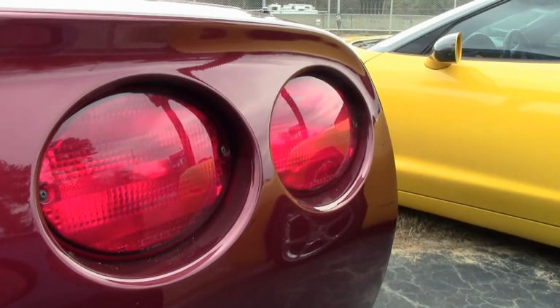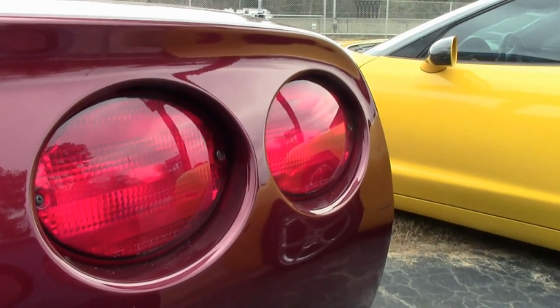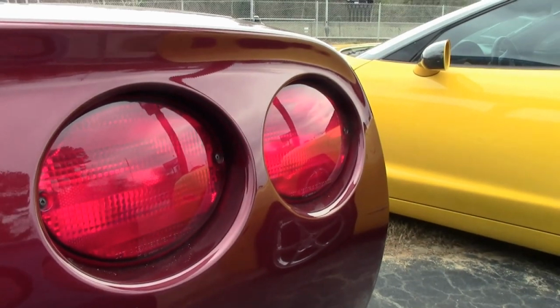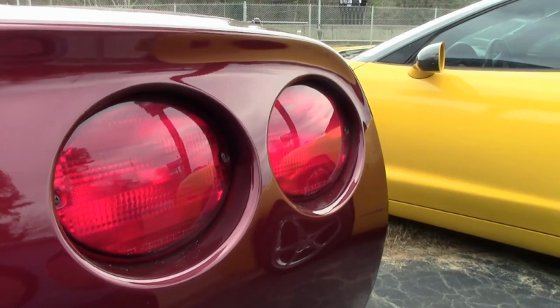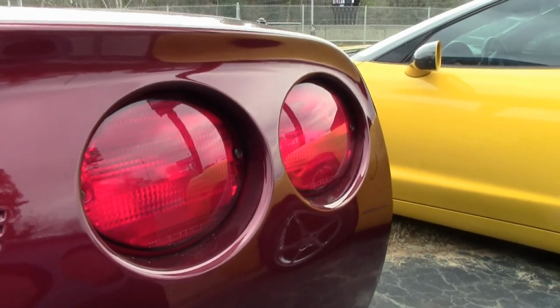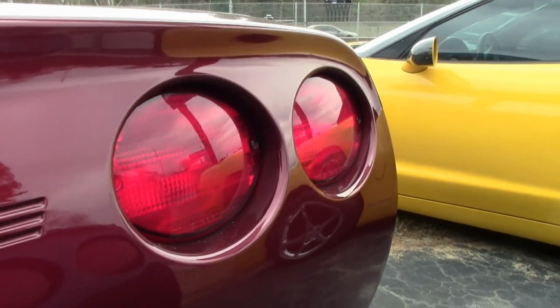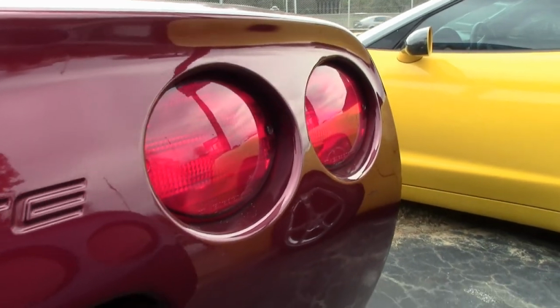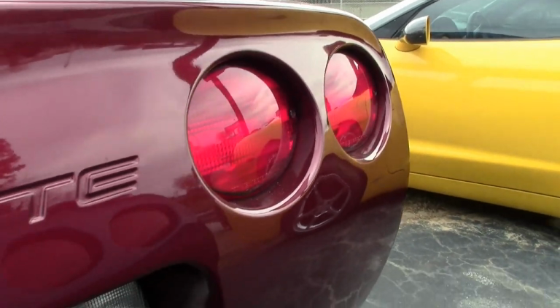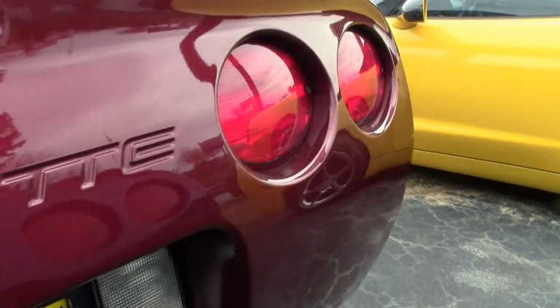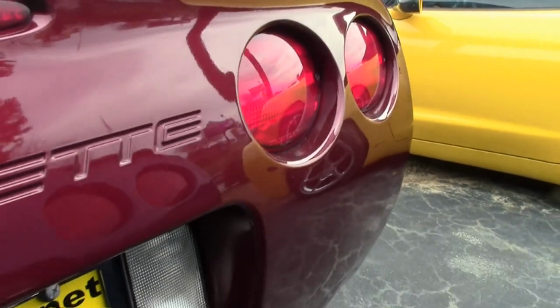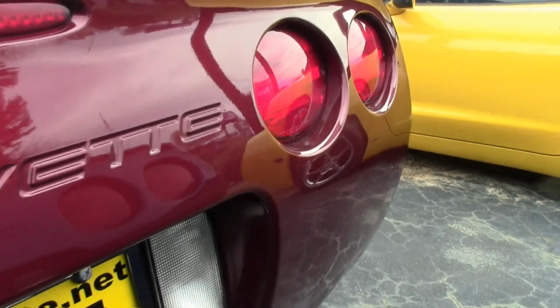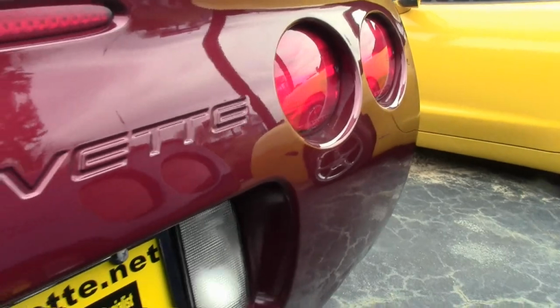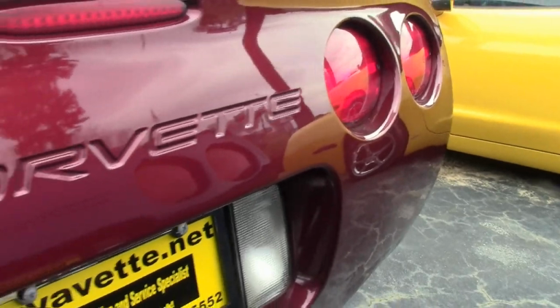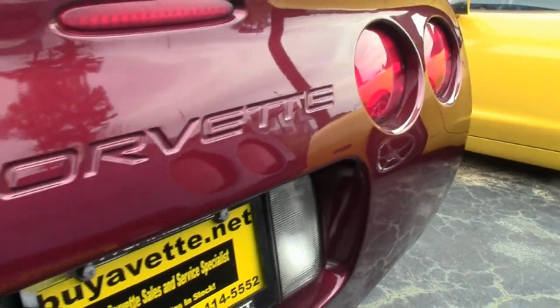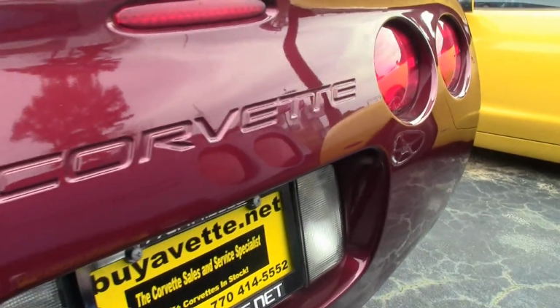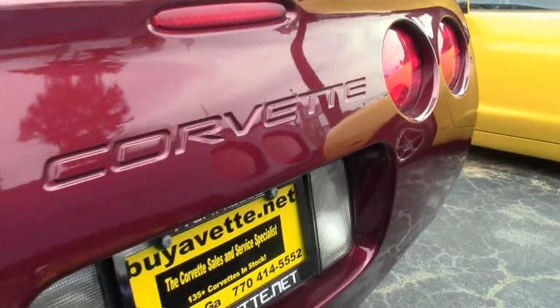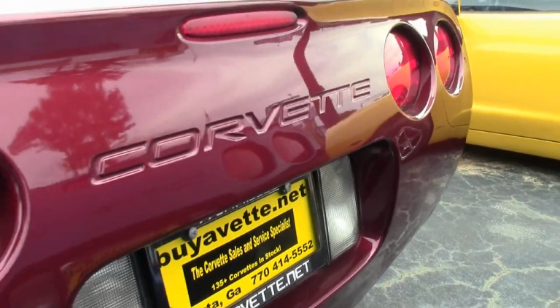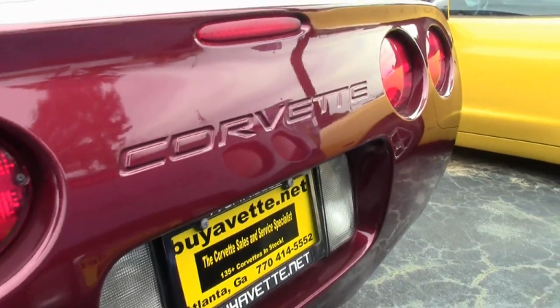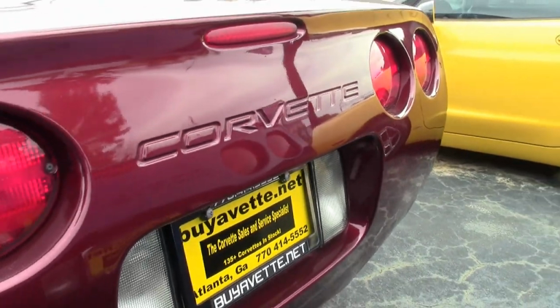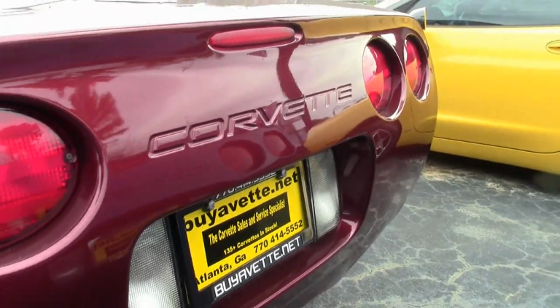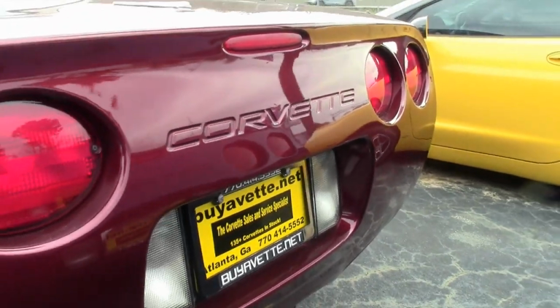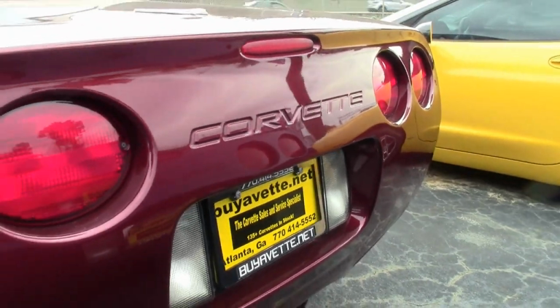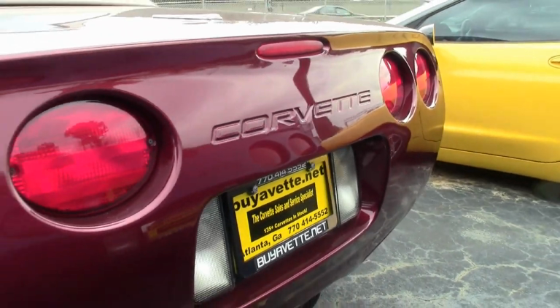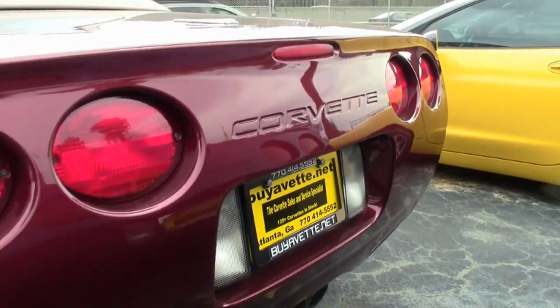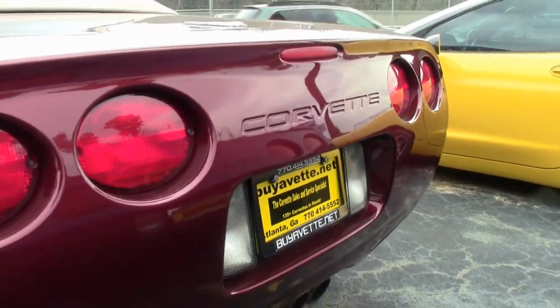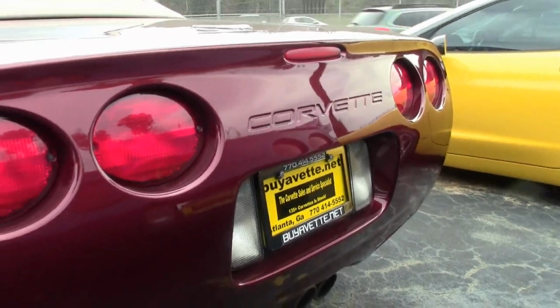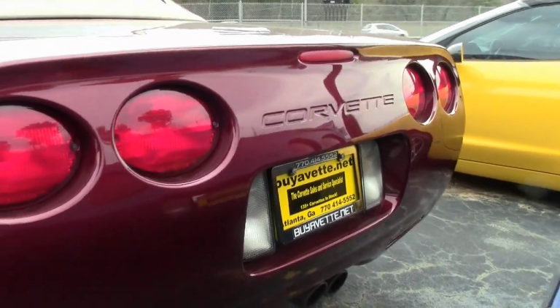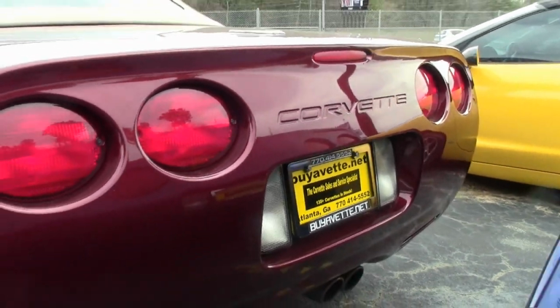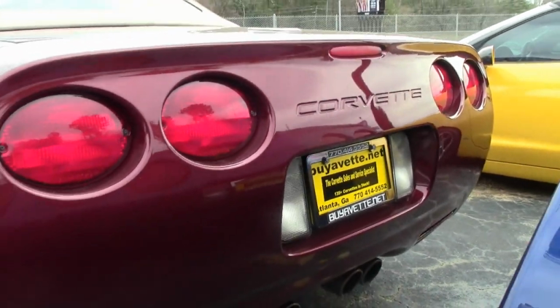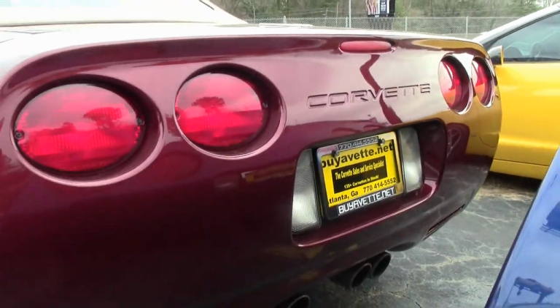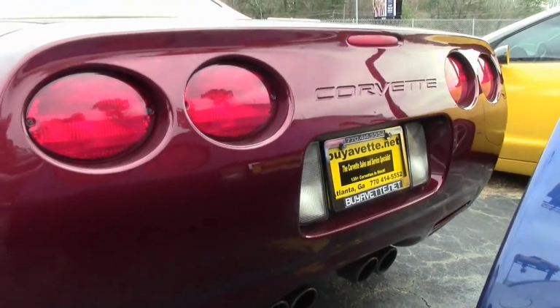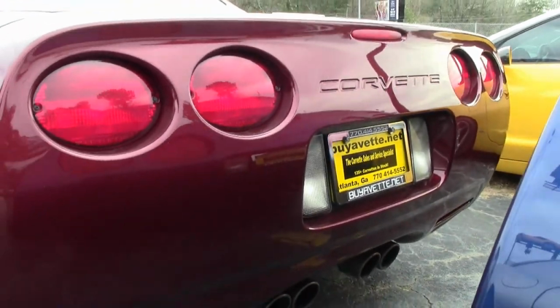Under the hood, you'll find a 355-horsepower LS1 engine with automatic transmission.